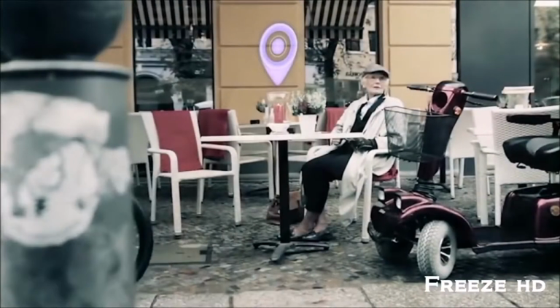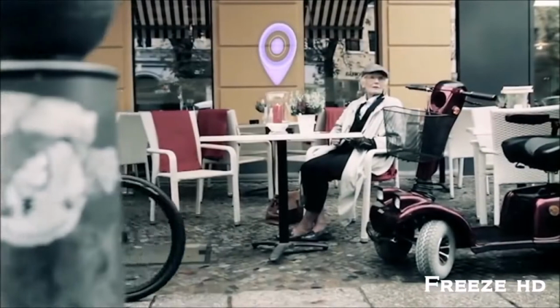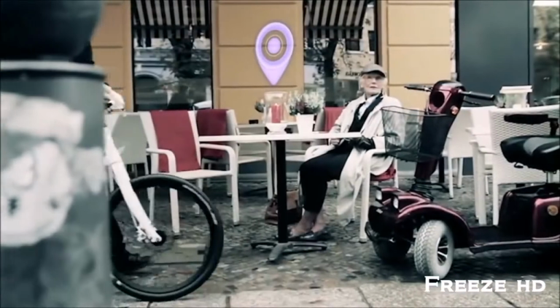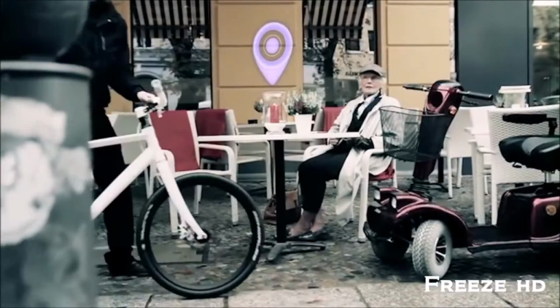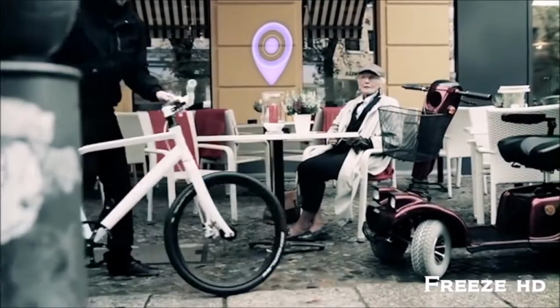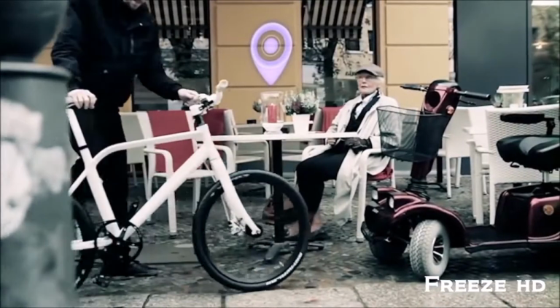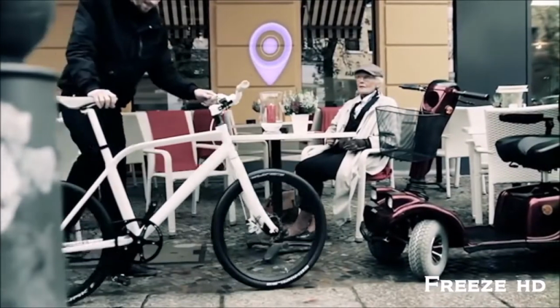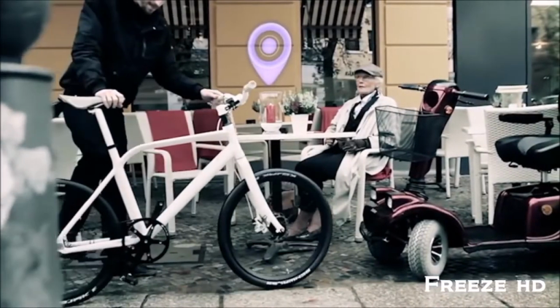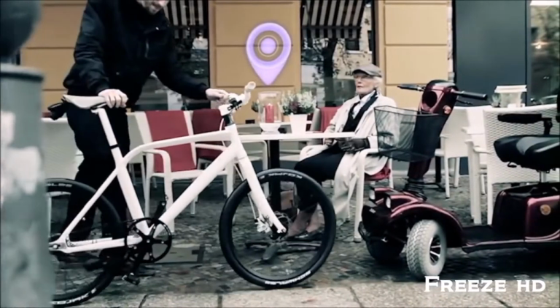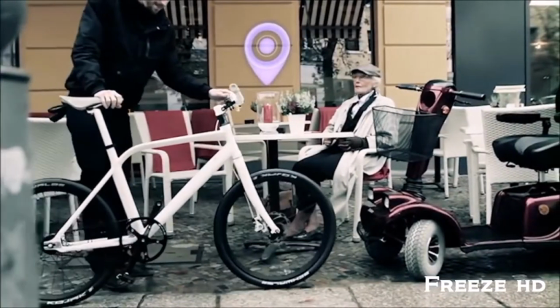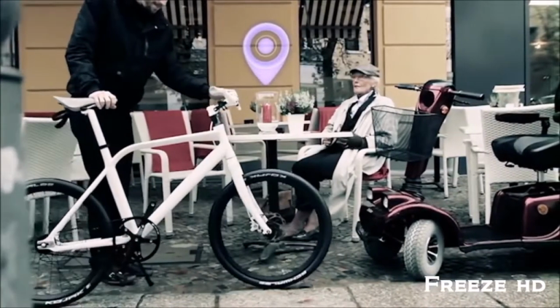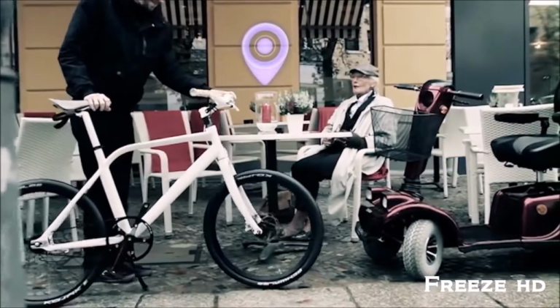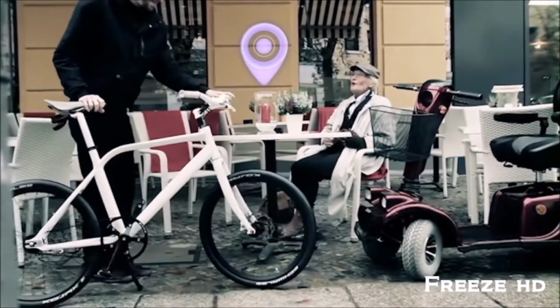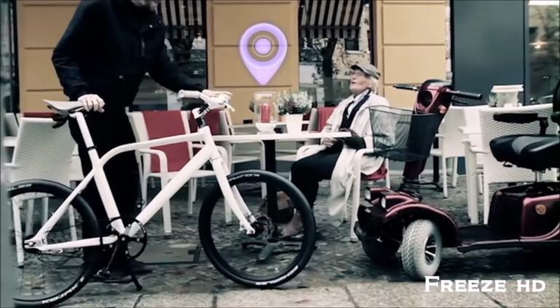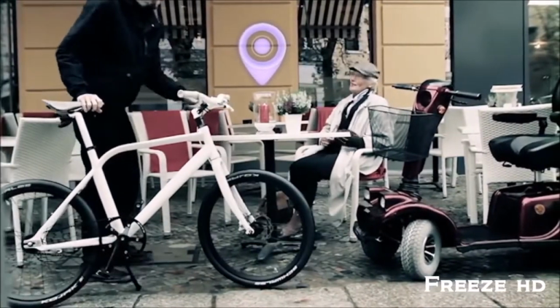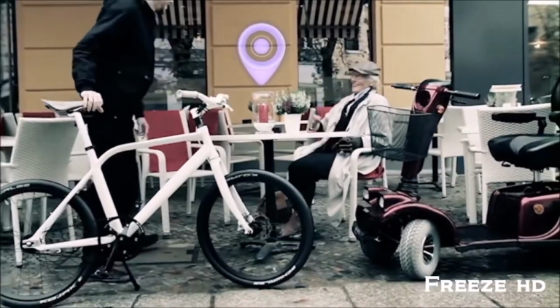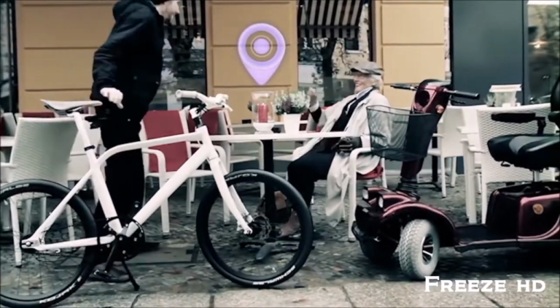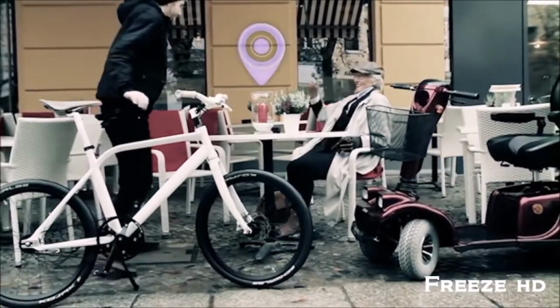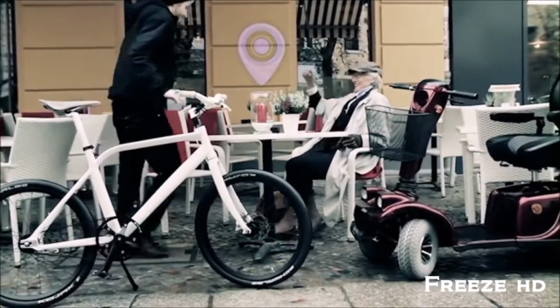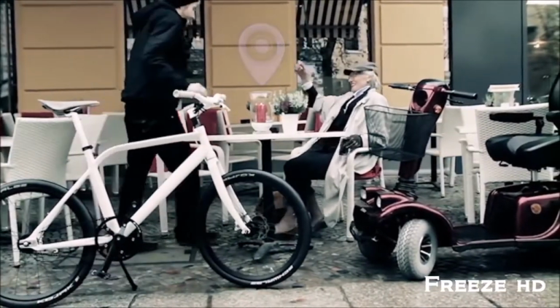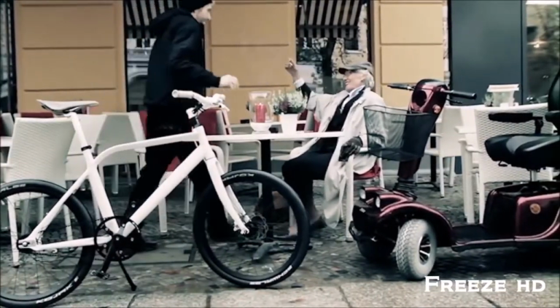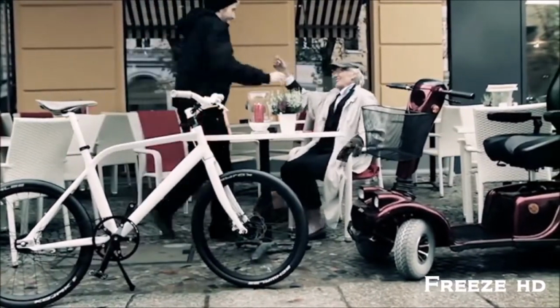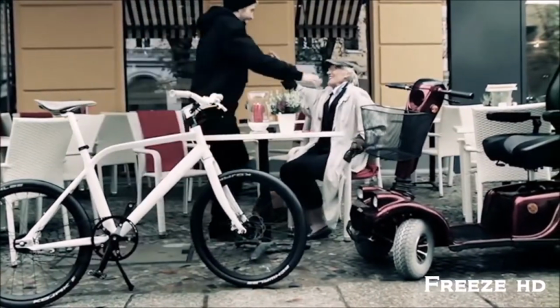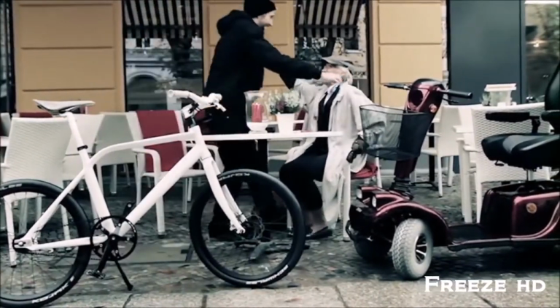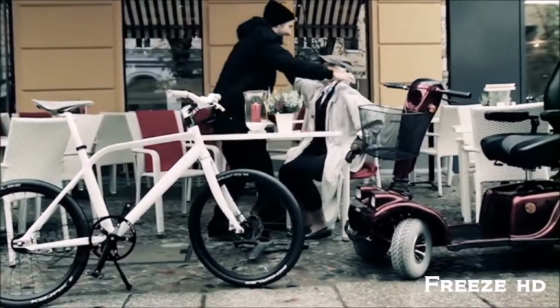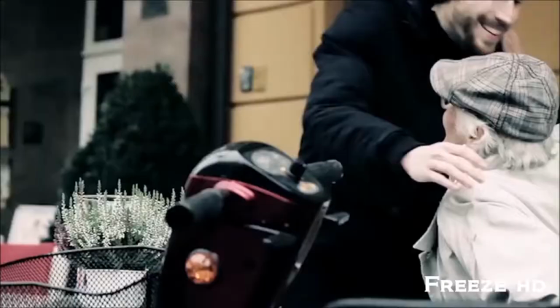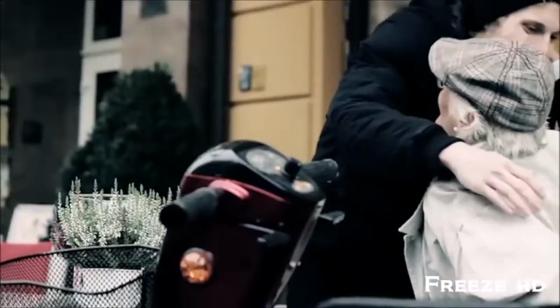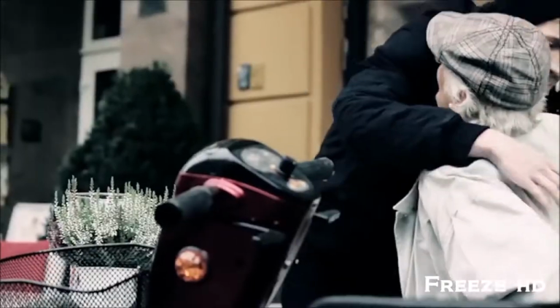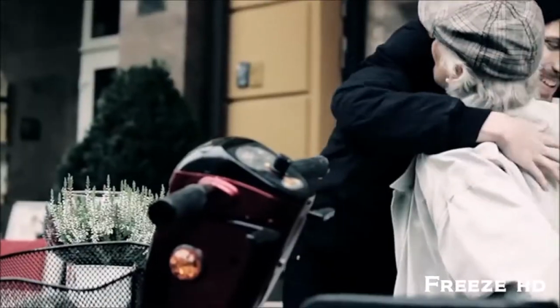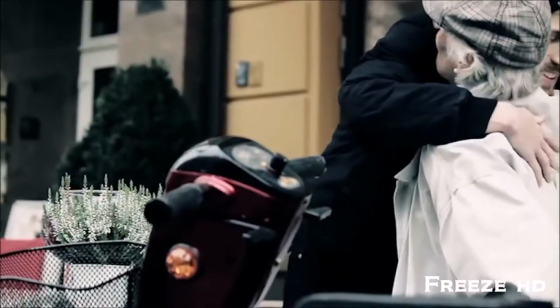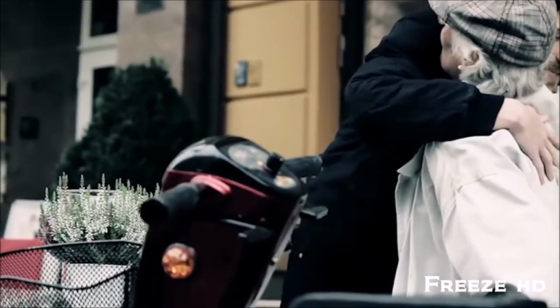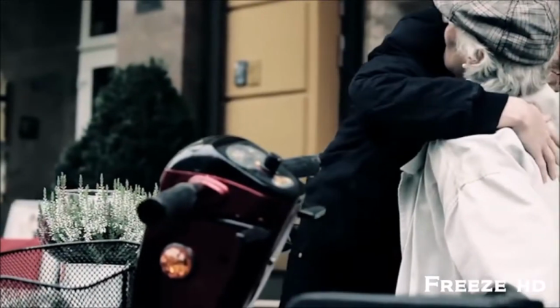SmartGrips with BikeTracker: make your ride smarter, safer, and easier to find.